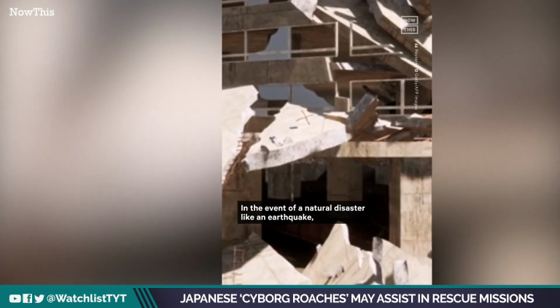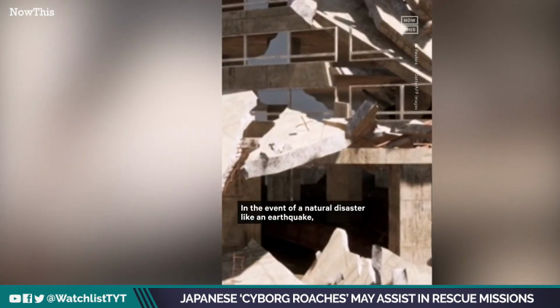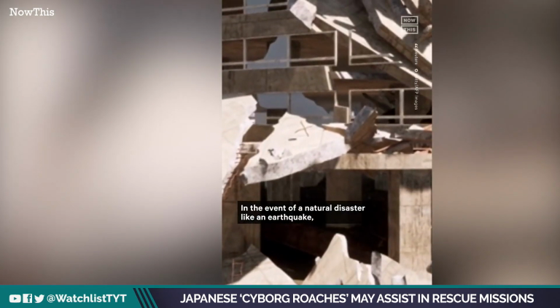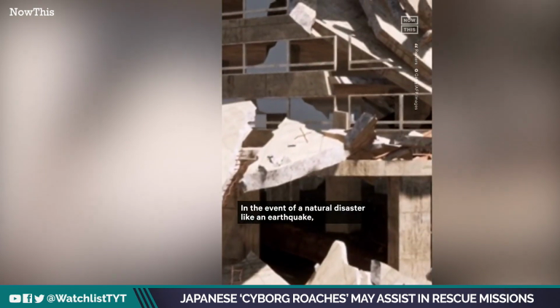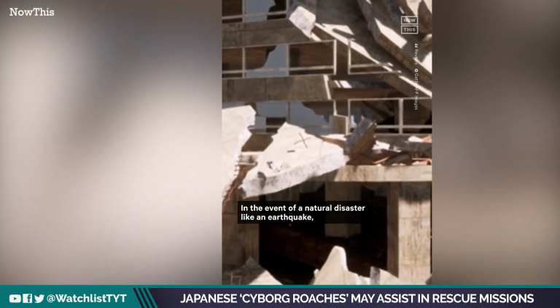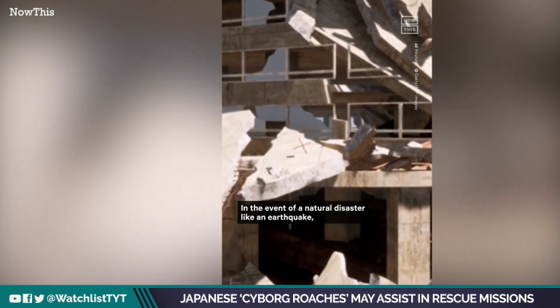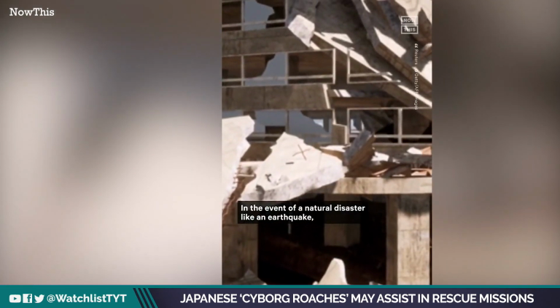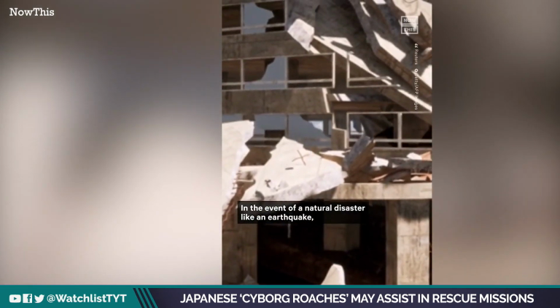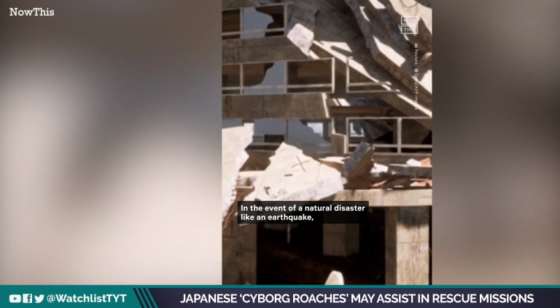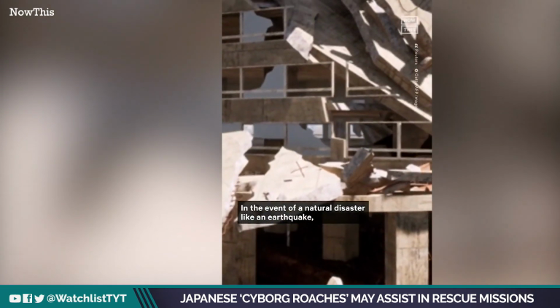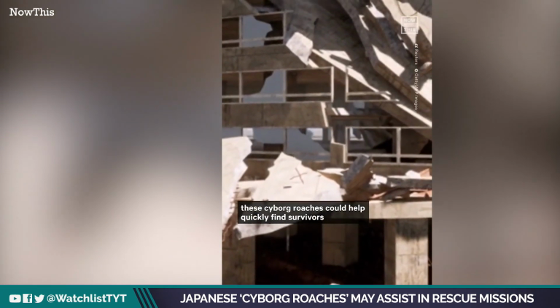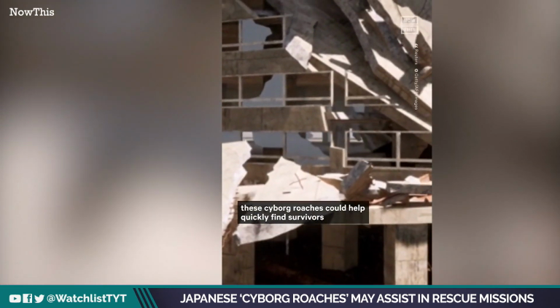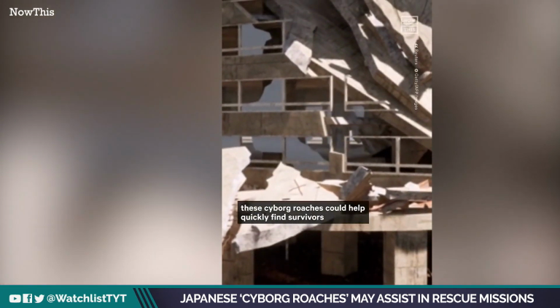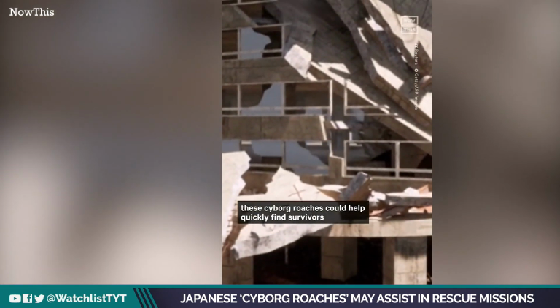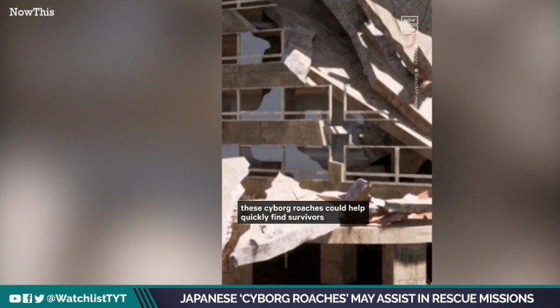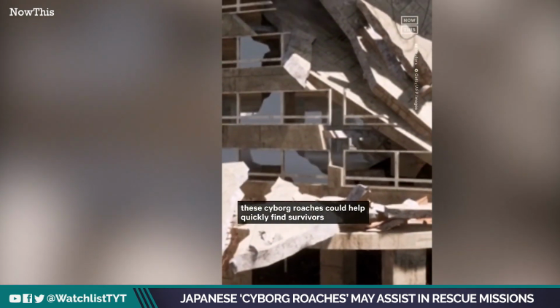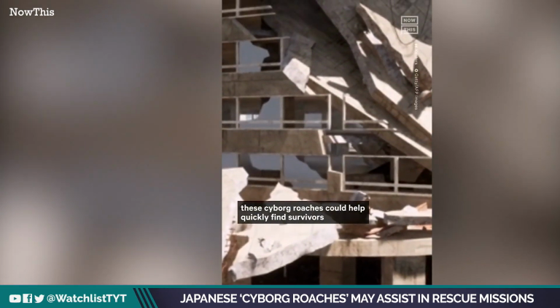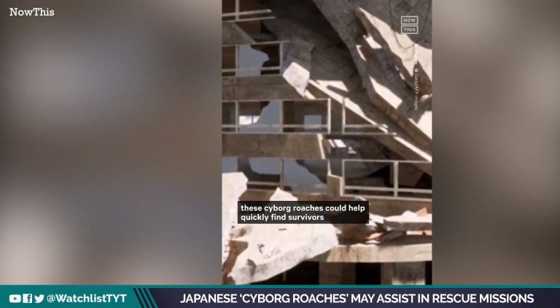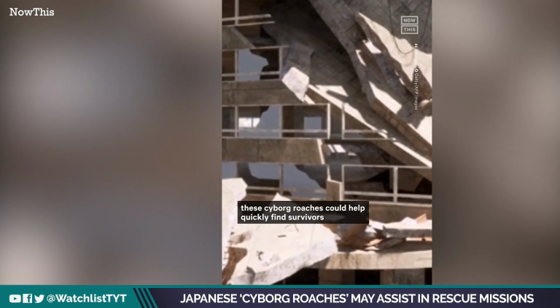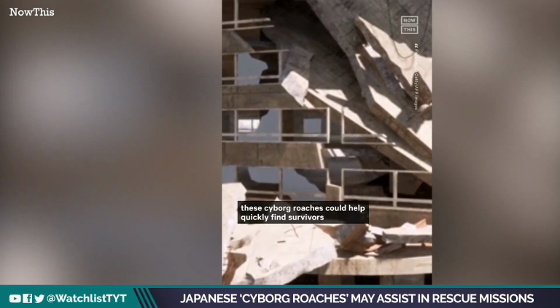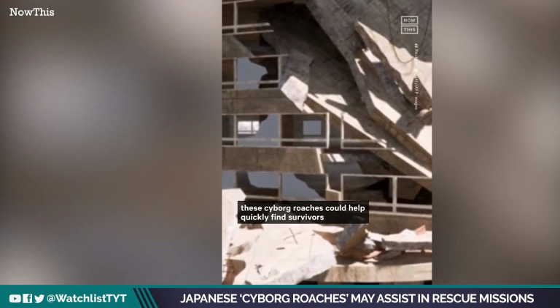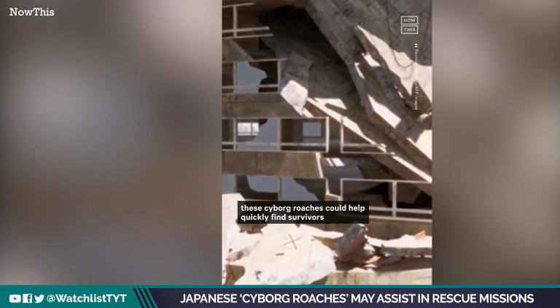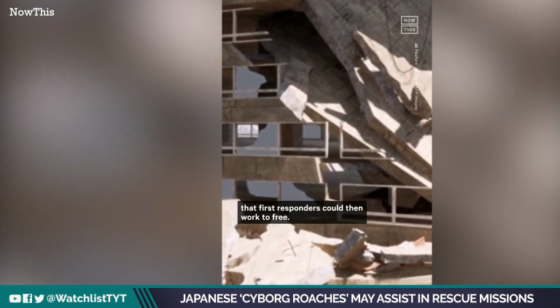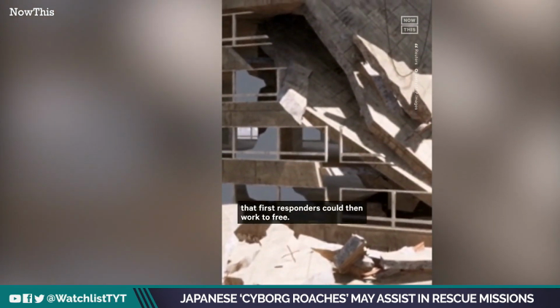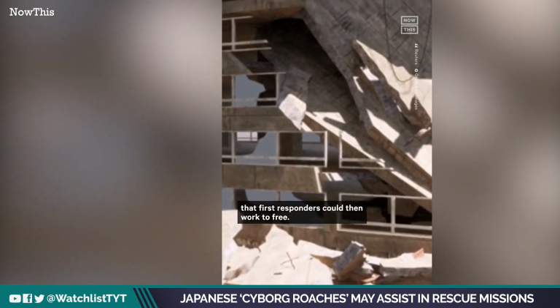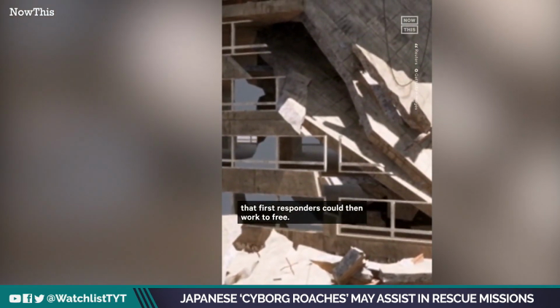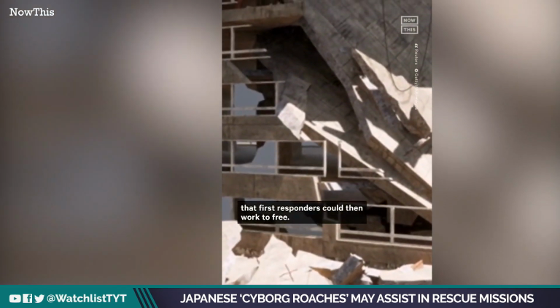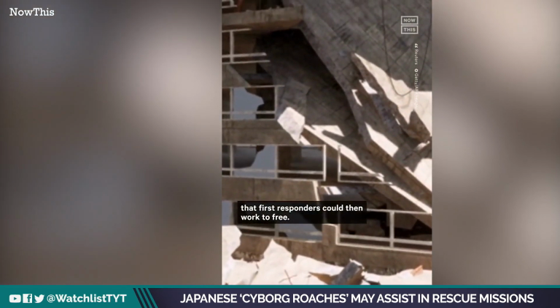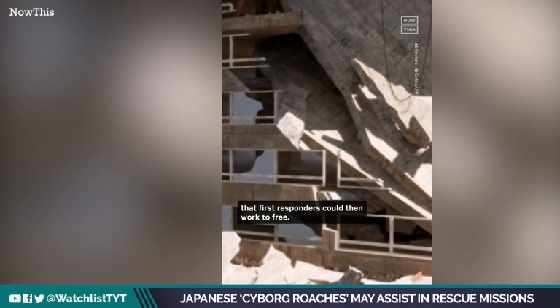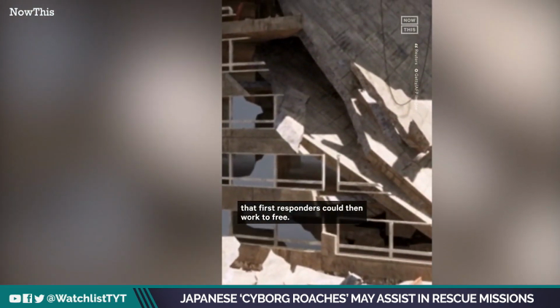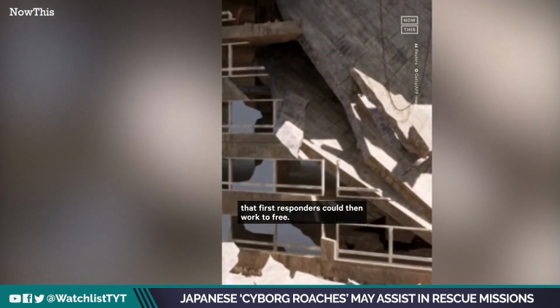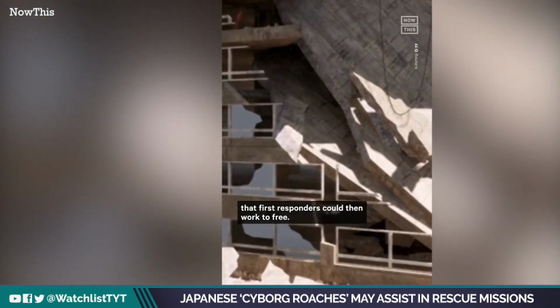In the event of a natural disaster like an earthquake, these cyborg roaches could help quickly find survivors that first responders could then work to free.